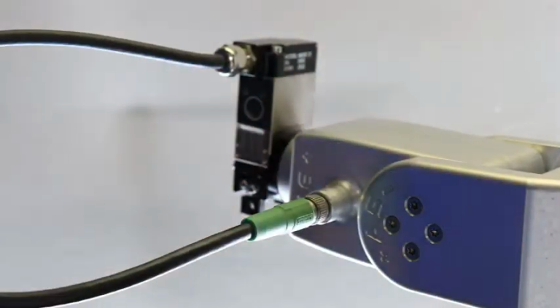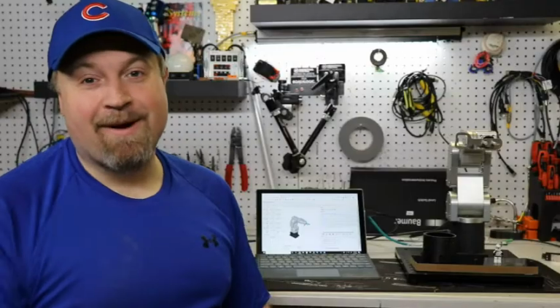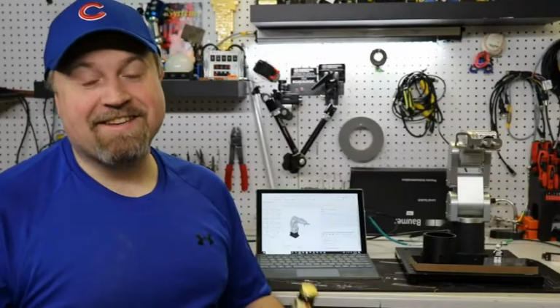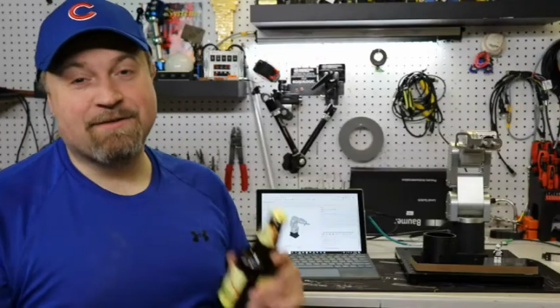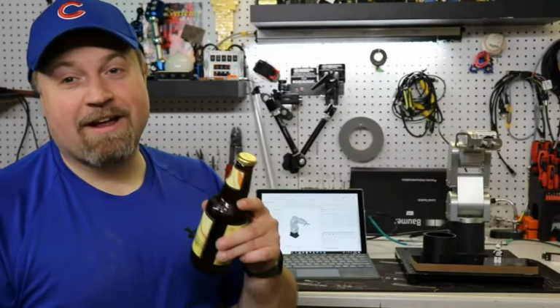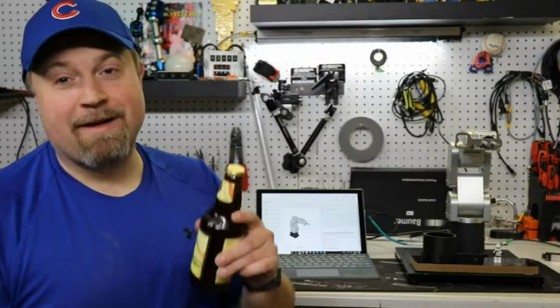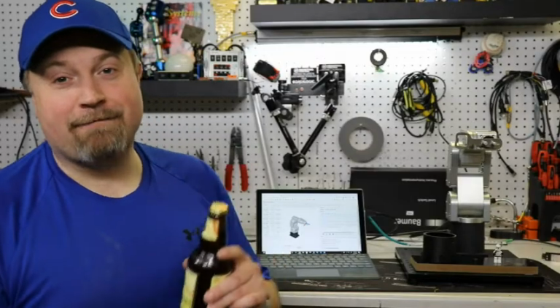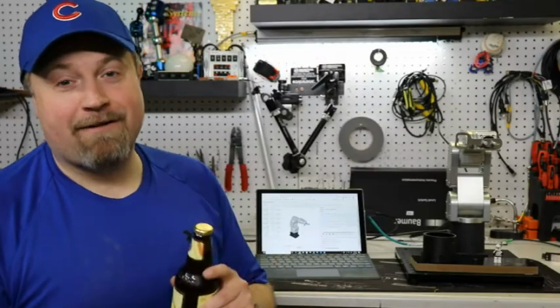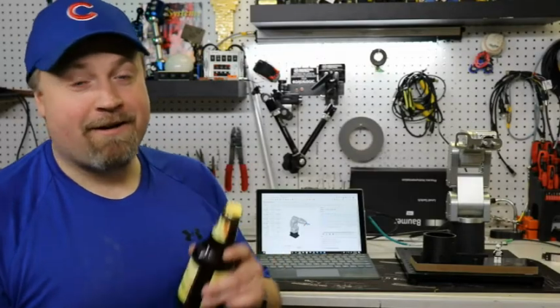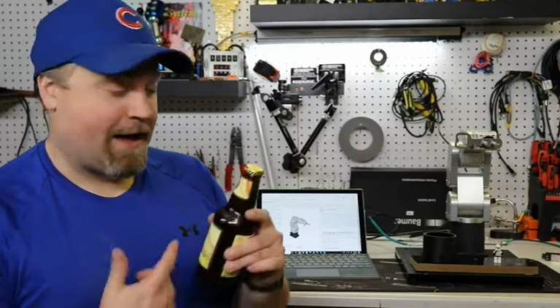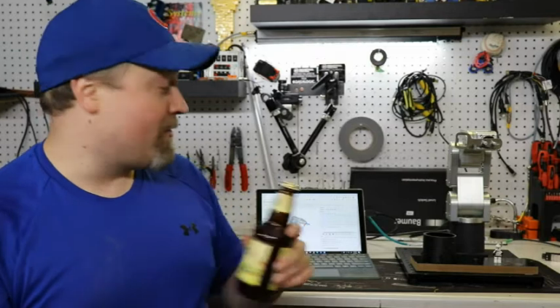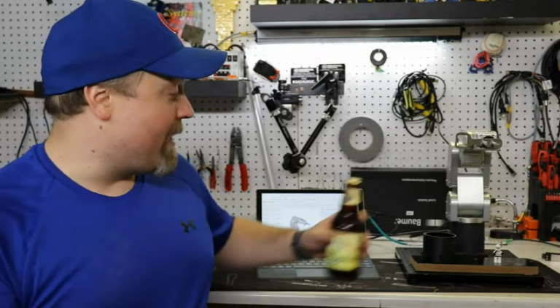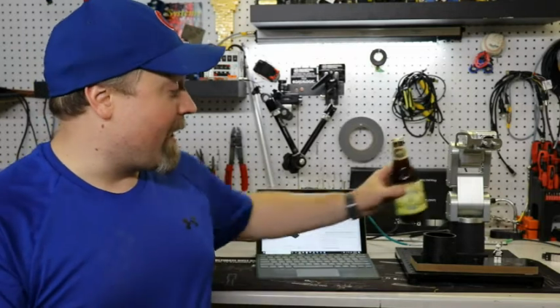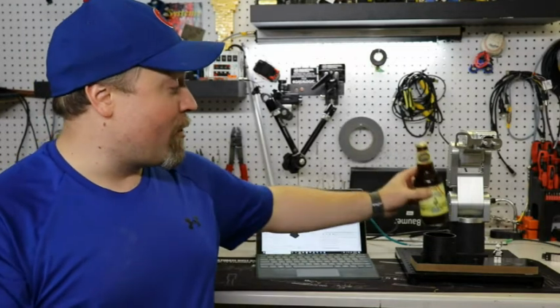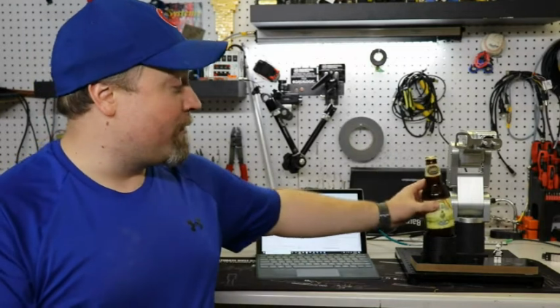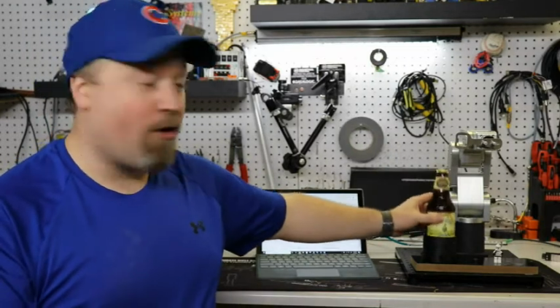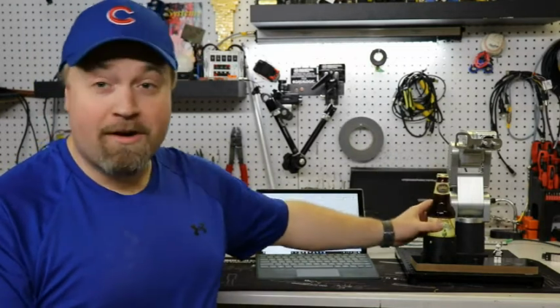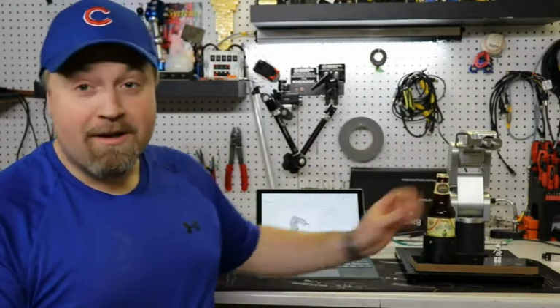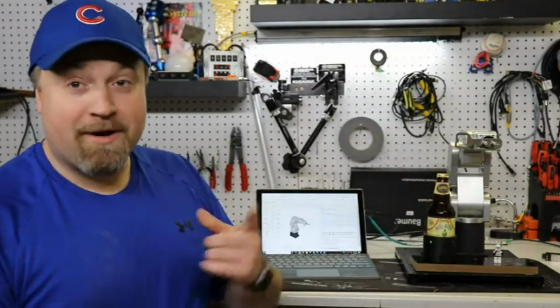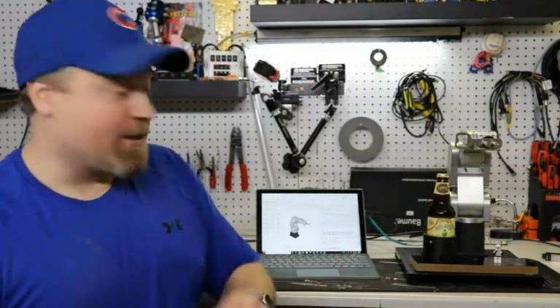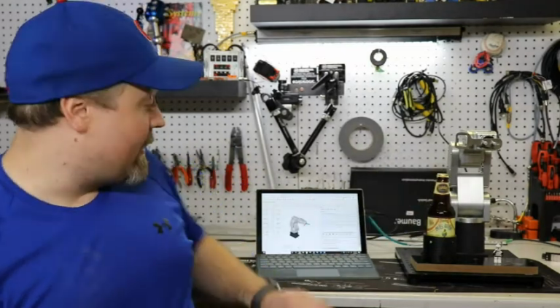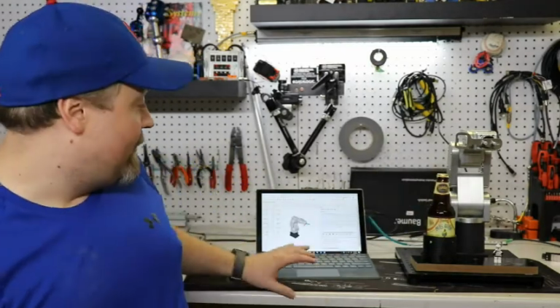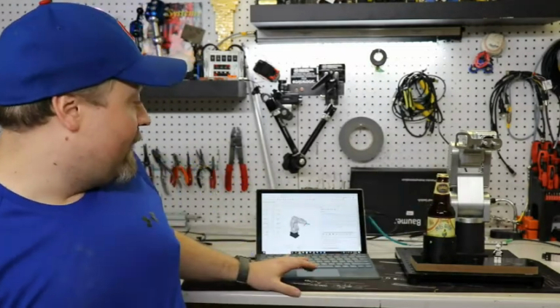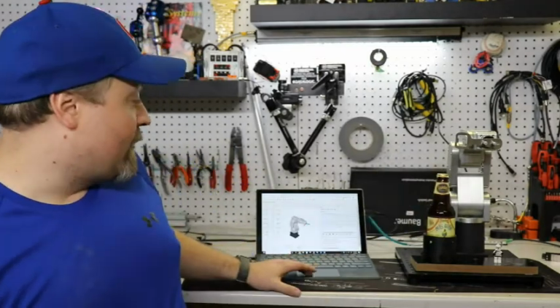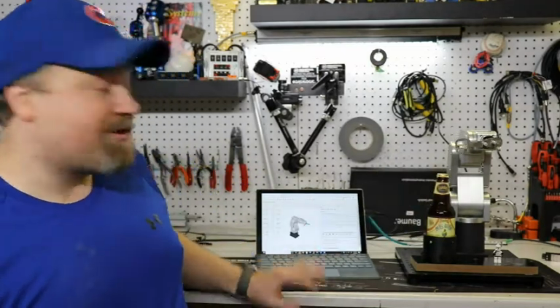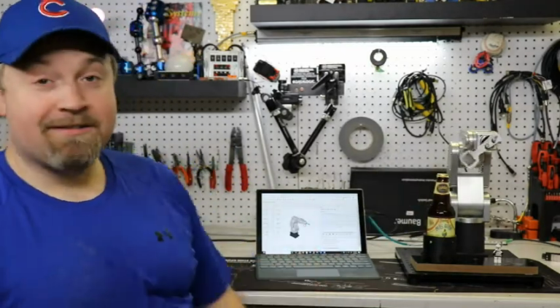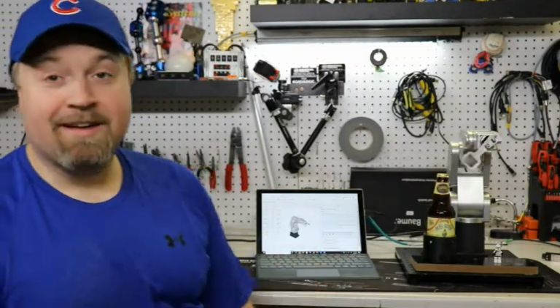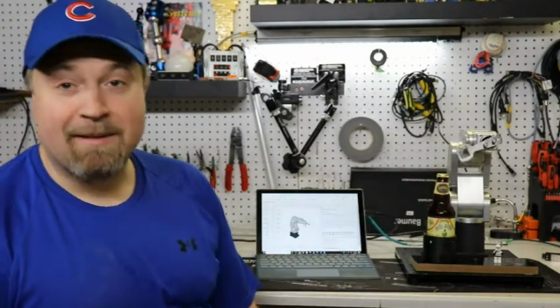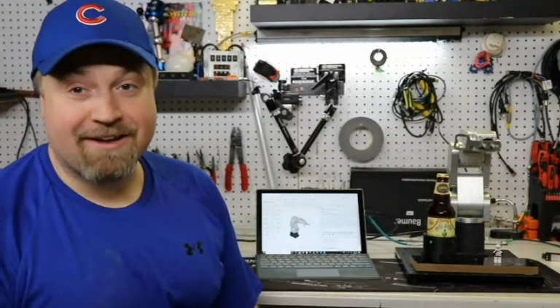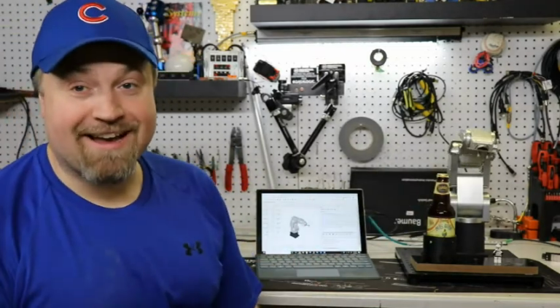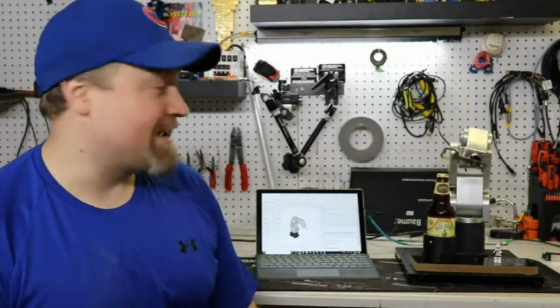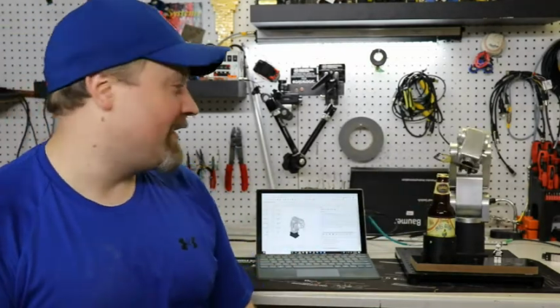All right guys, thanks for checking out the MECA 500. Thanks for watching and I'll catch you guys in the next video.